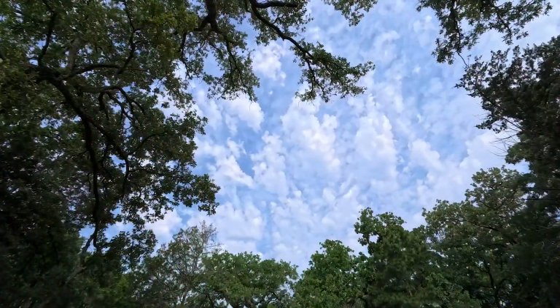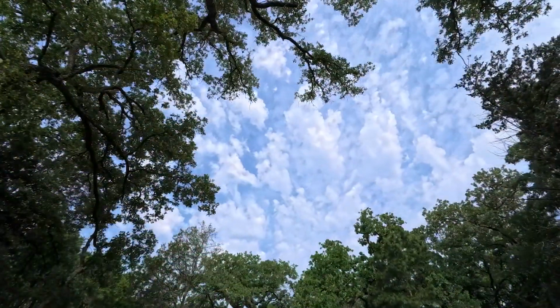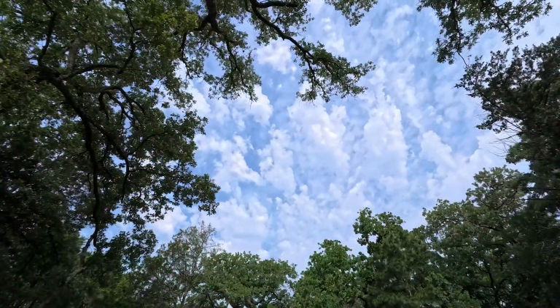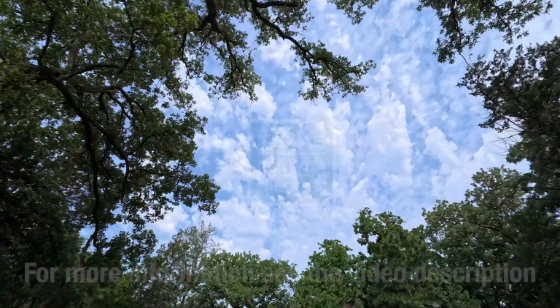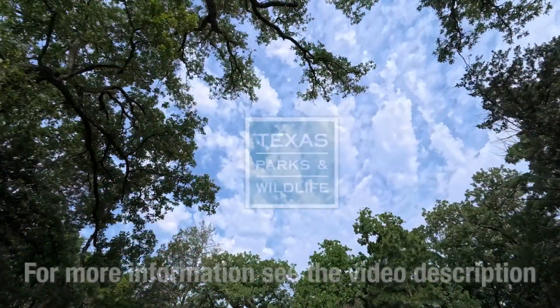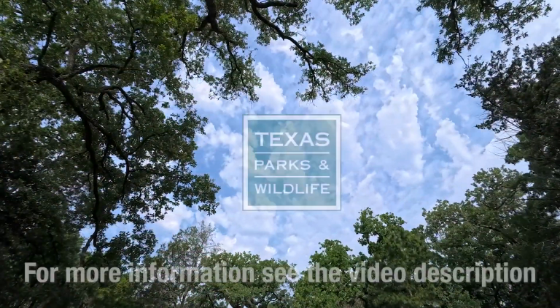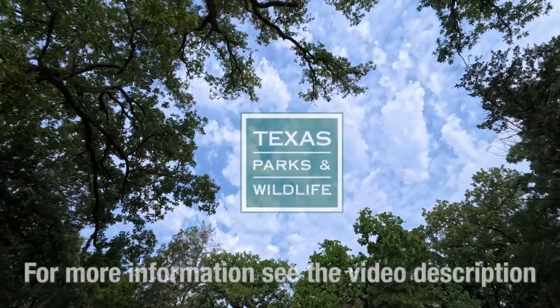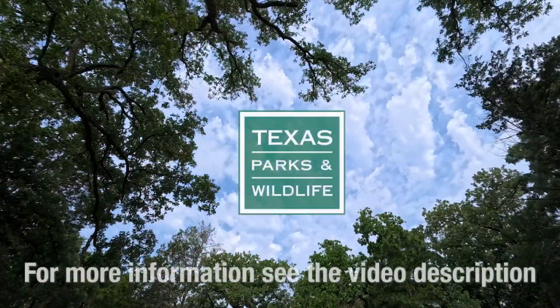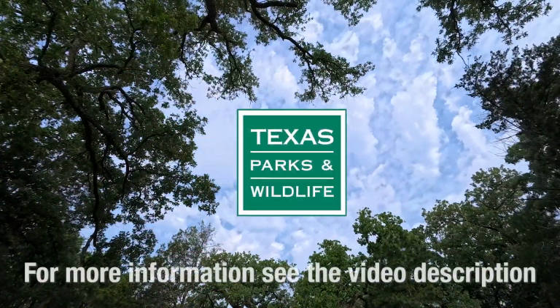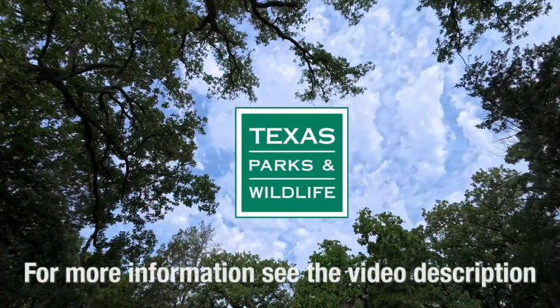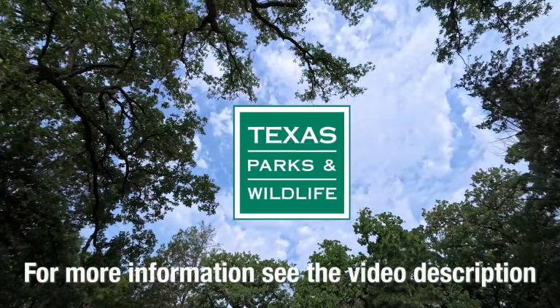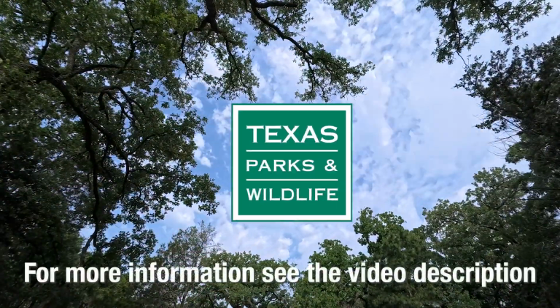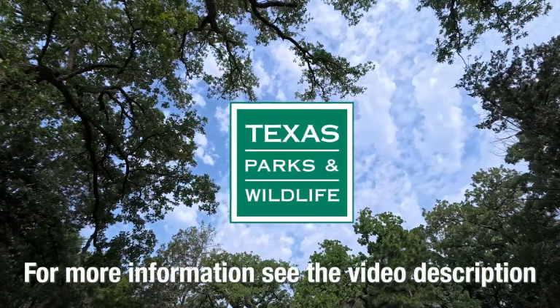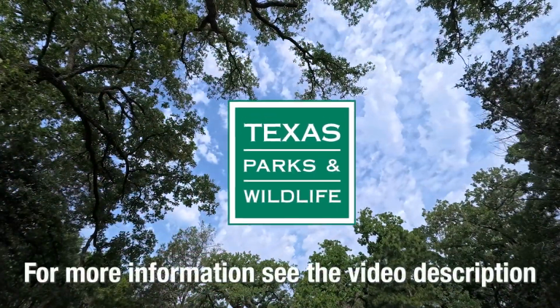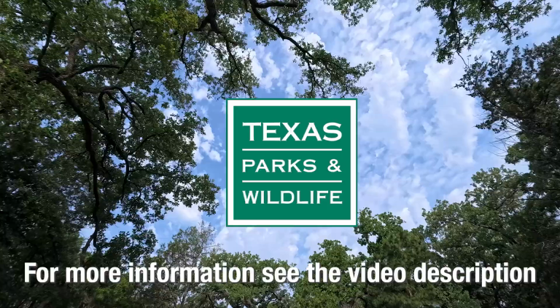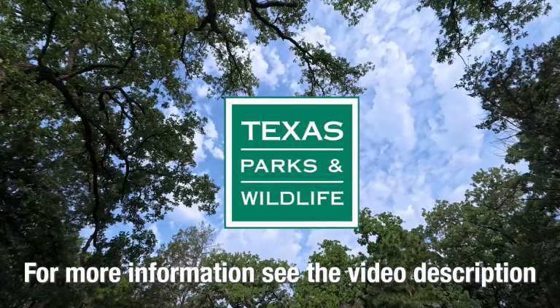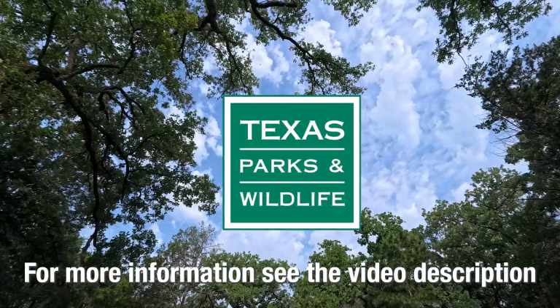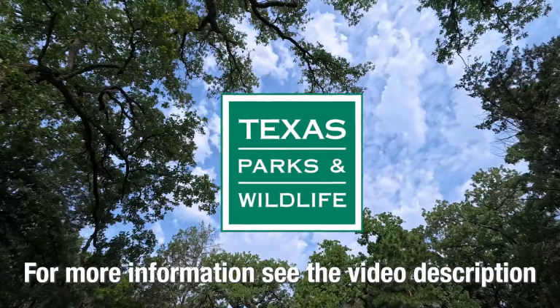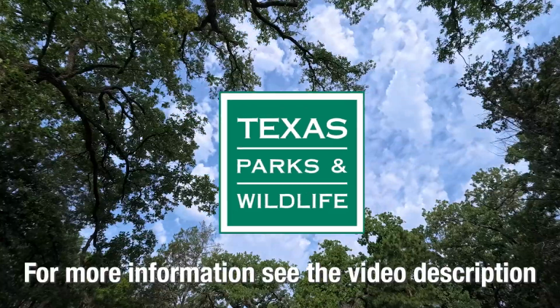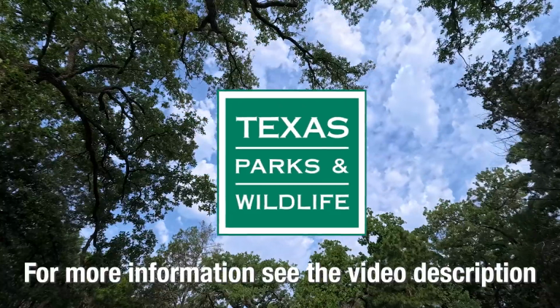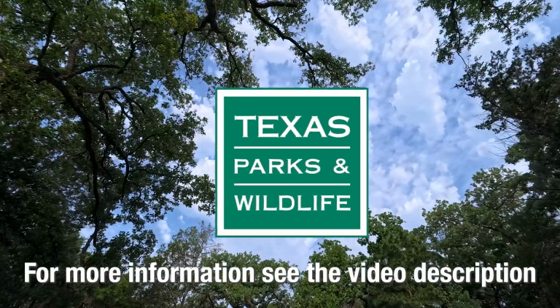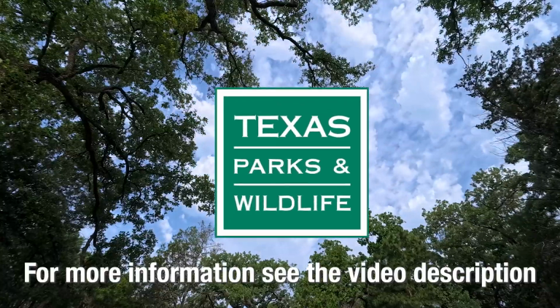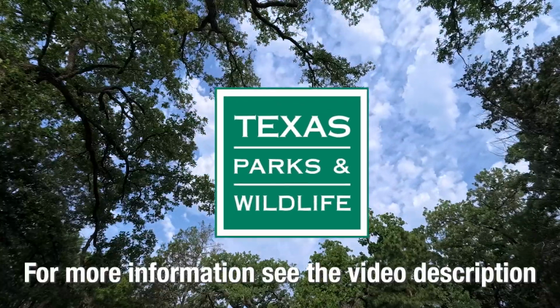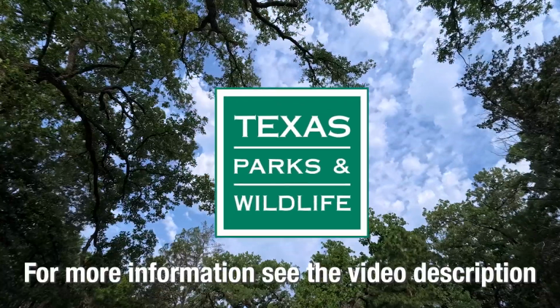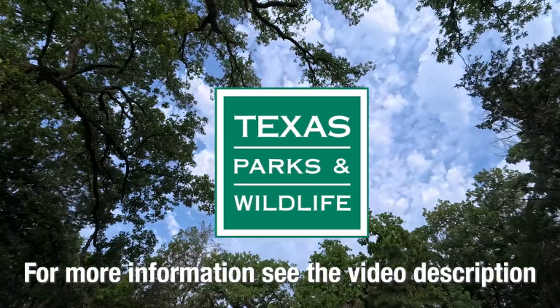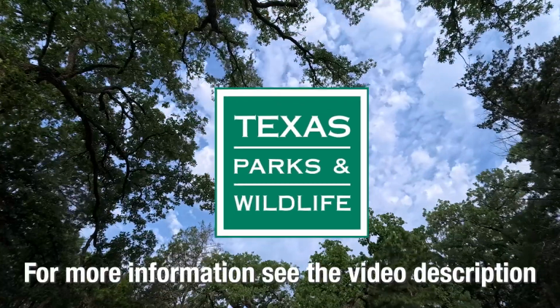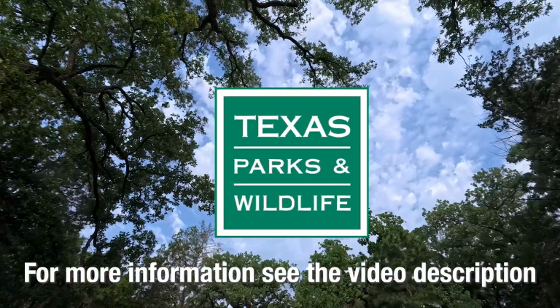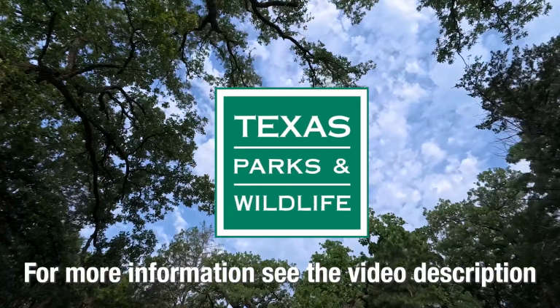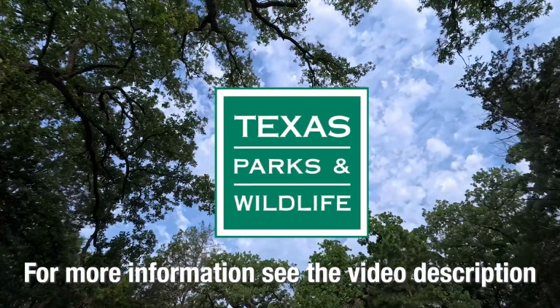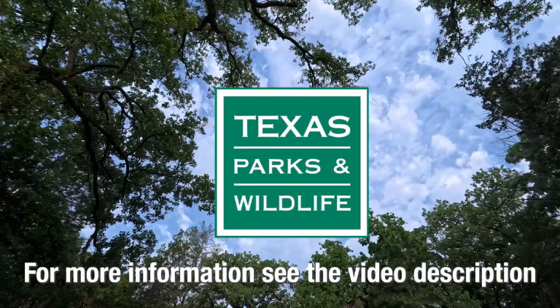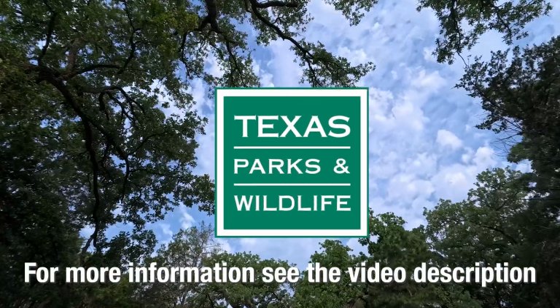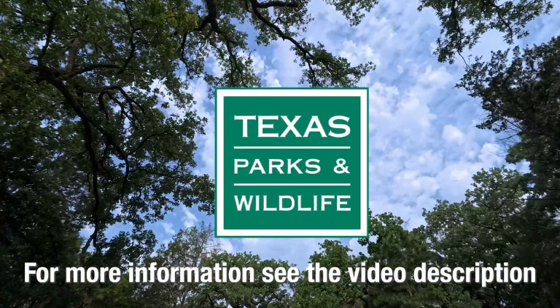For more information and to find your local Texas Parks and Wildlife biologist, see the video description below.